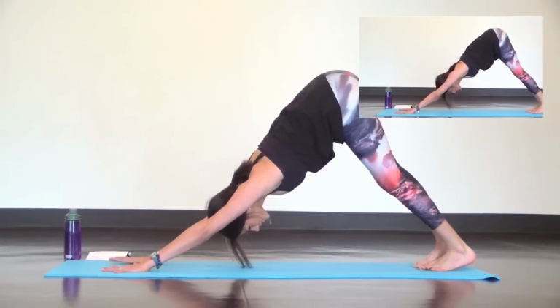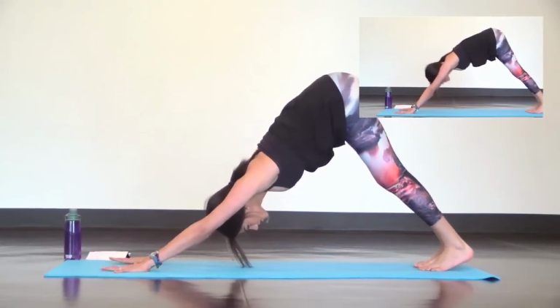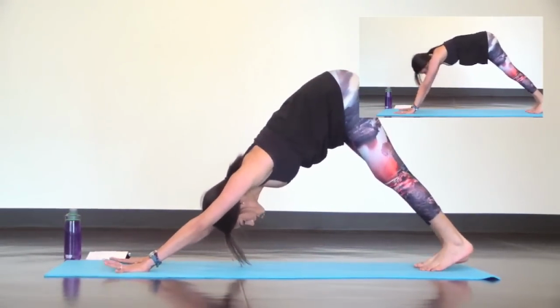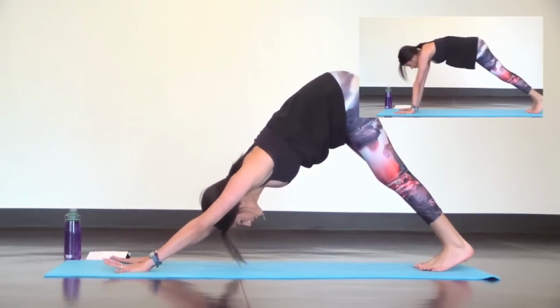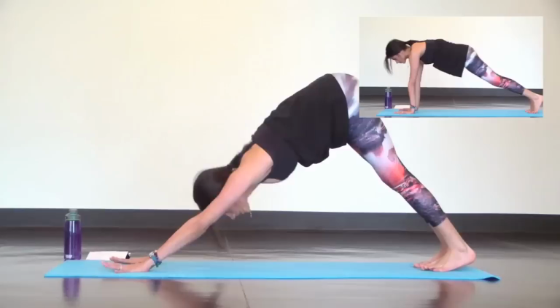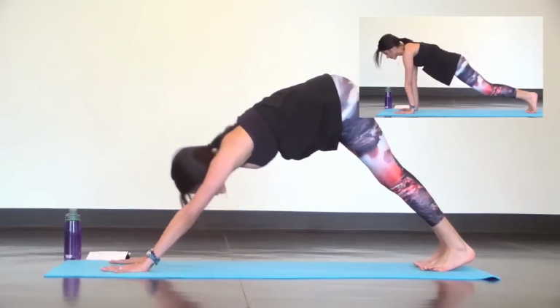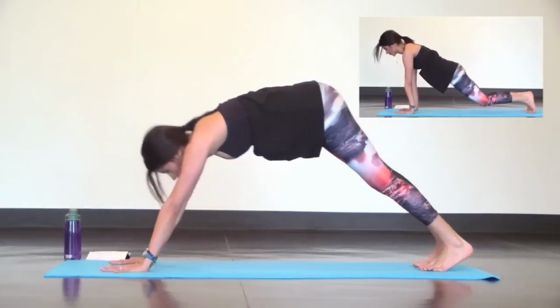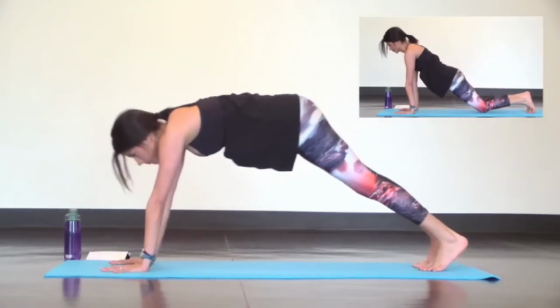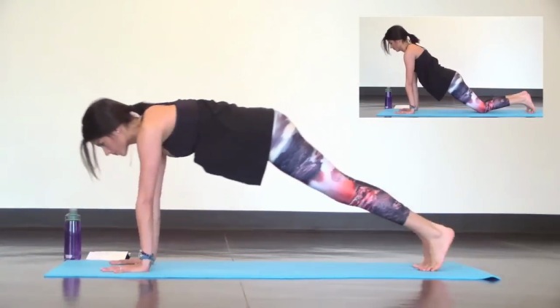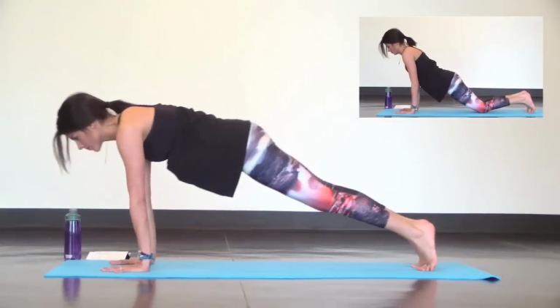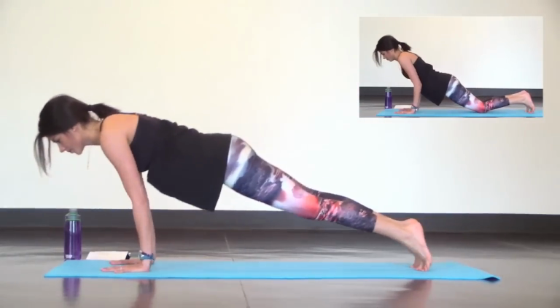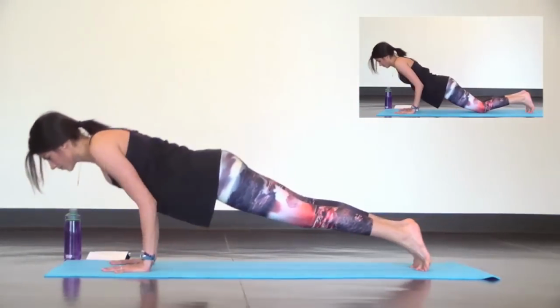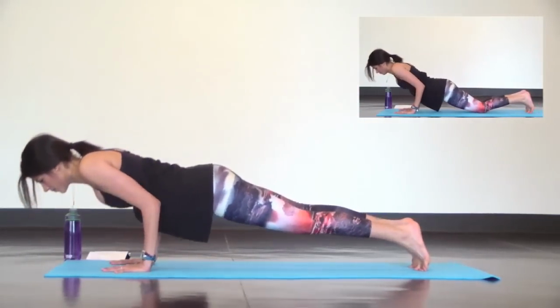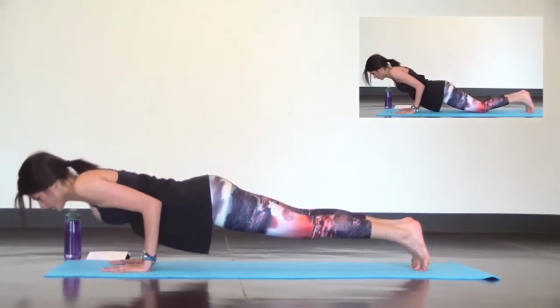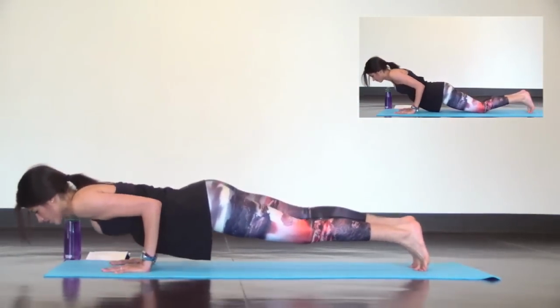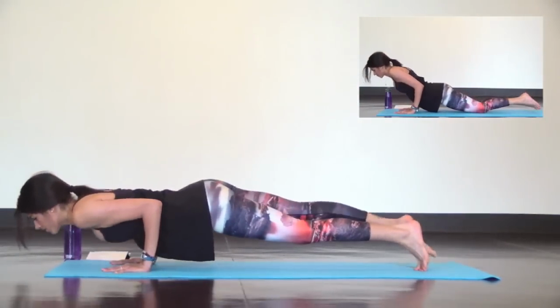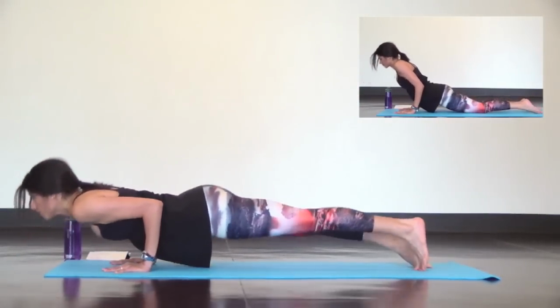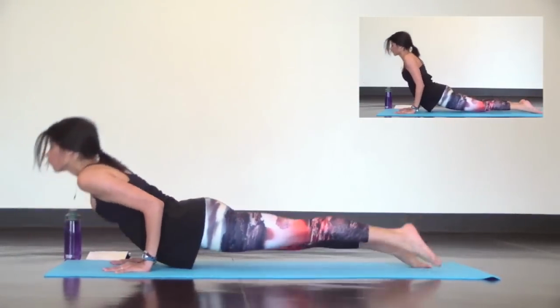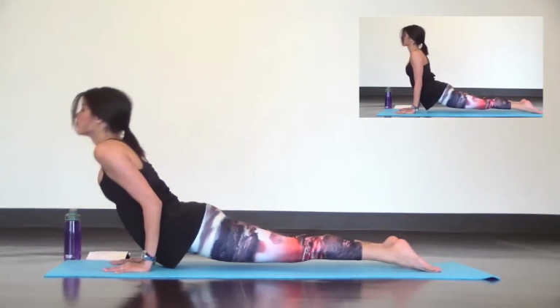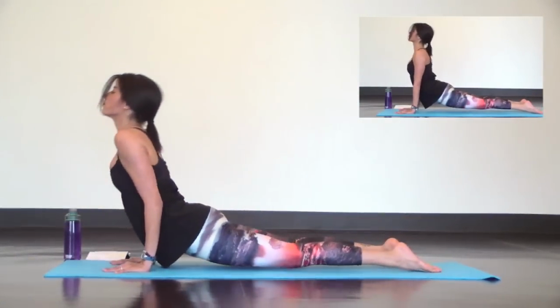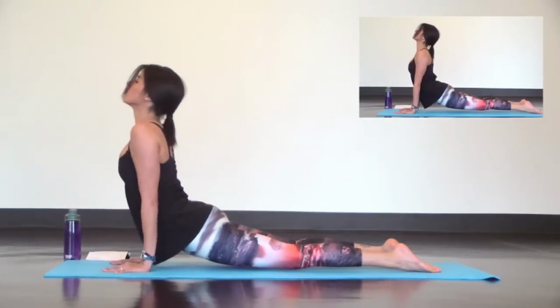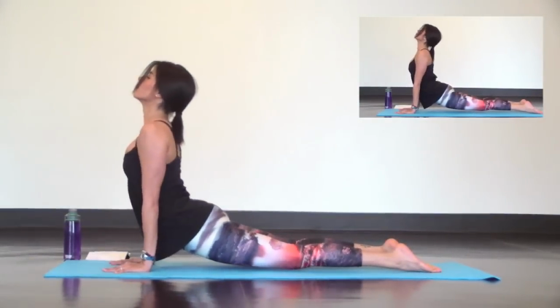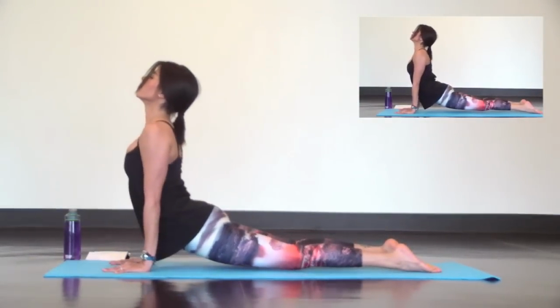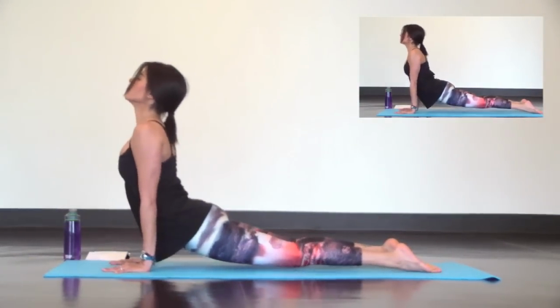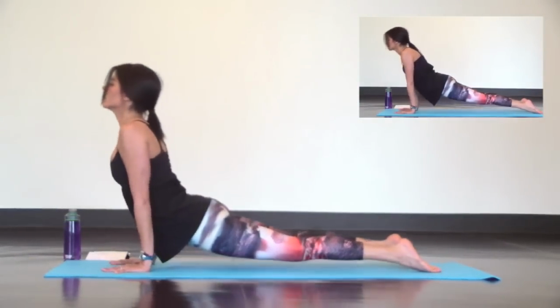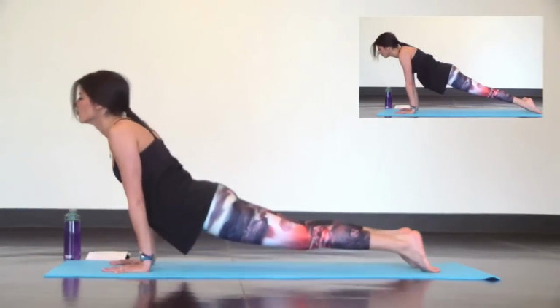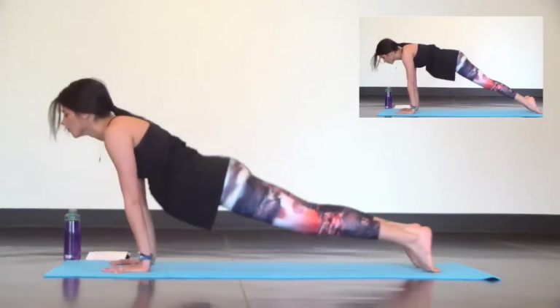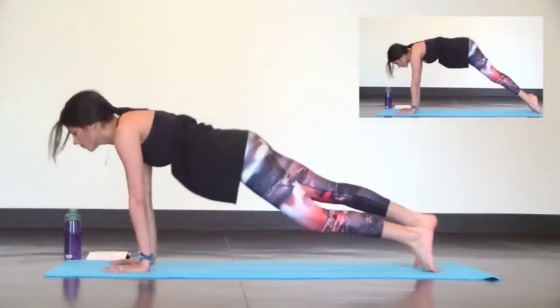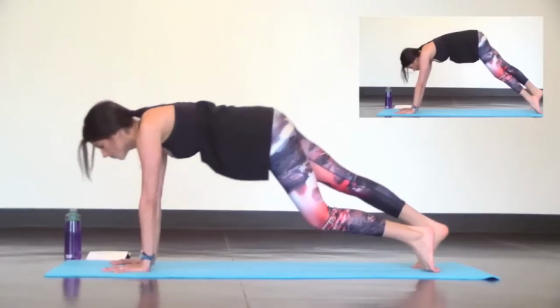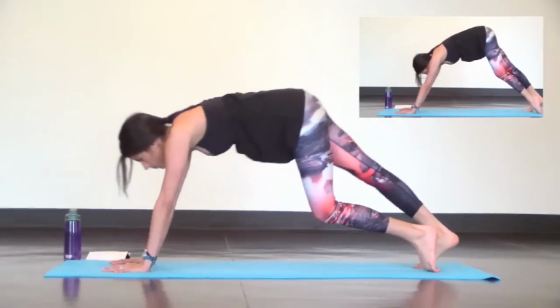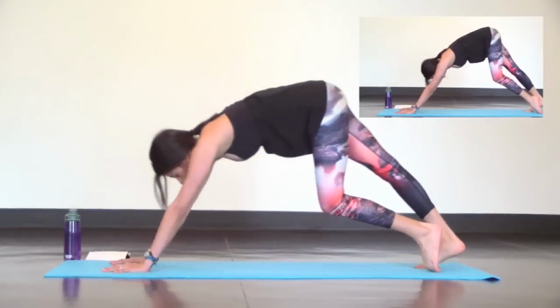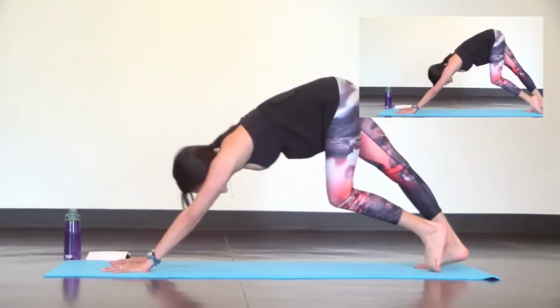A couple more like that. Inhale high plank, exhale low plank. Inhale up dog, exhale down dog.